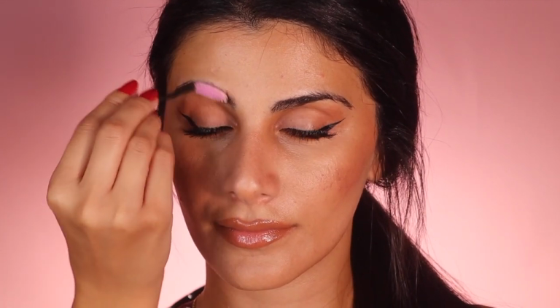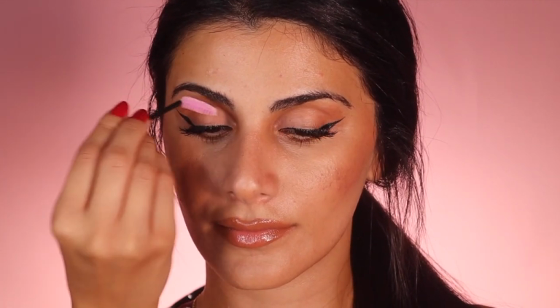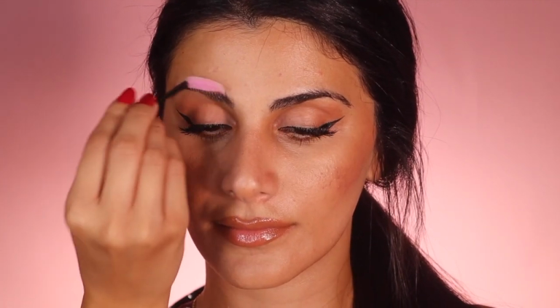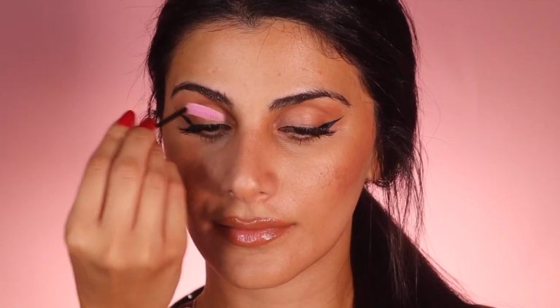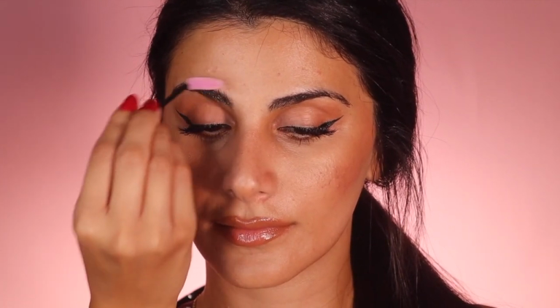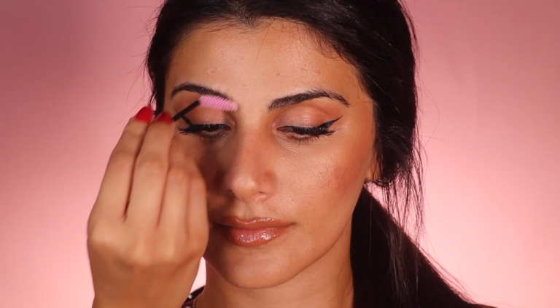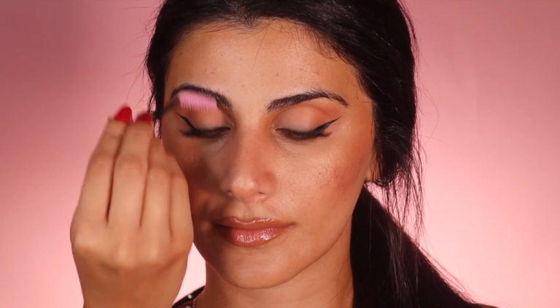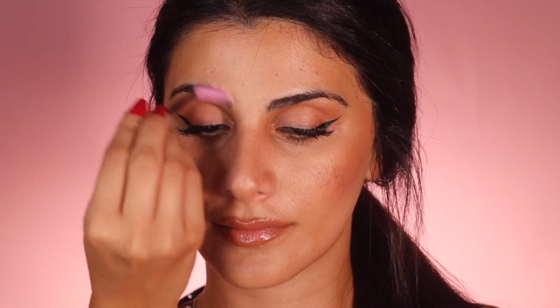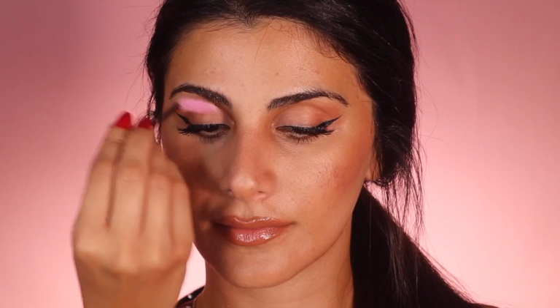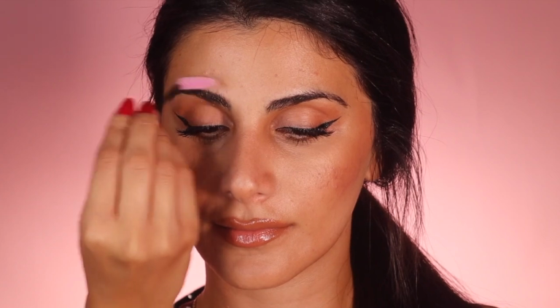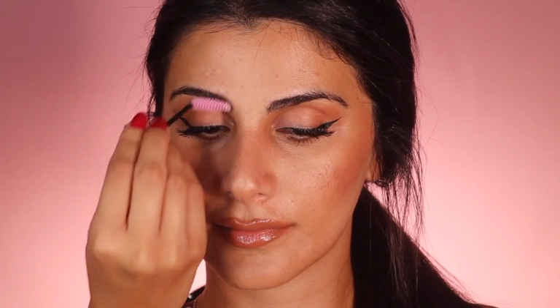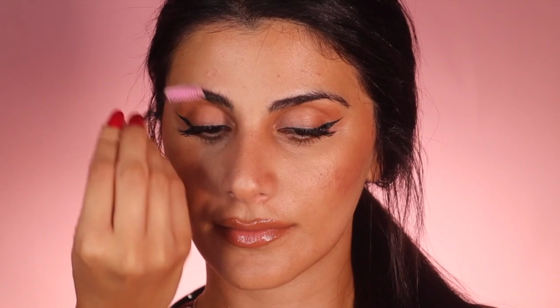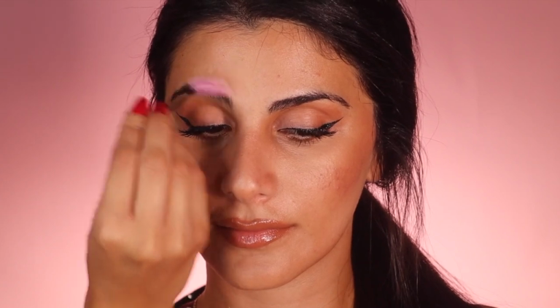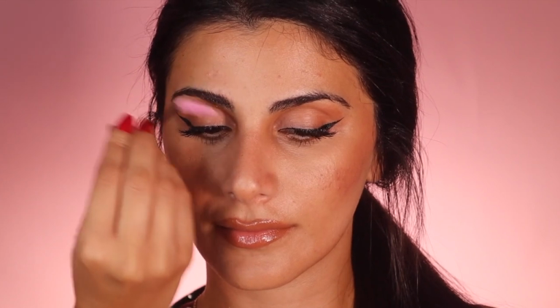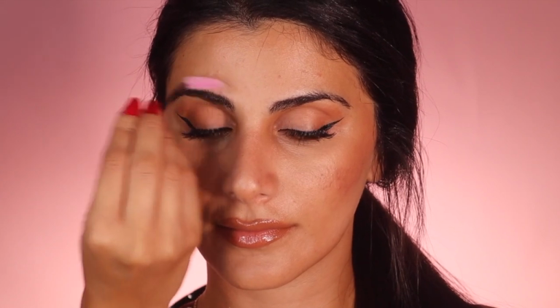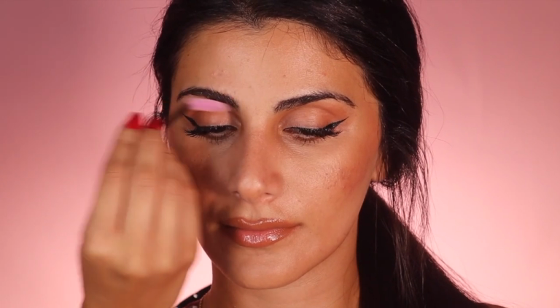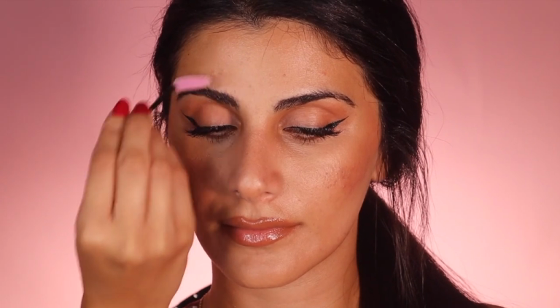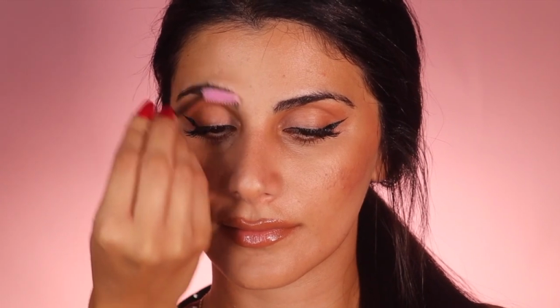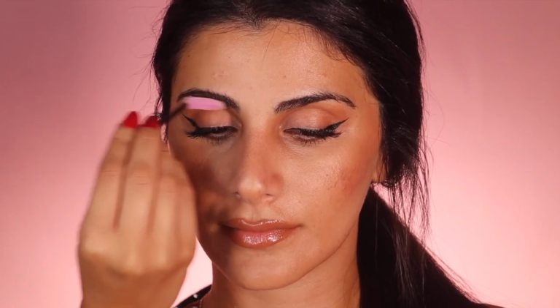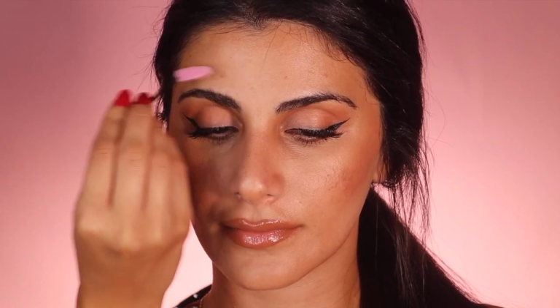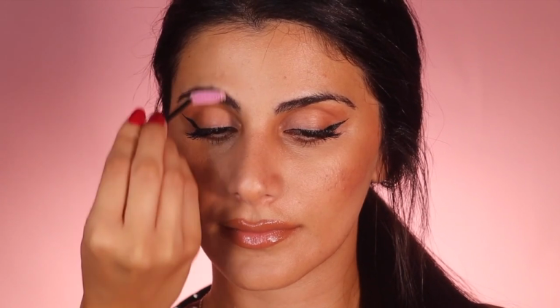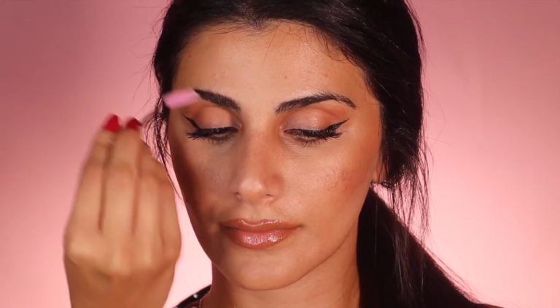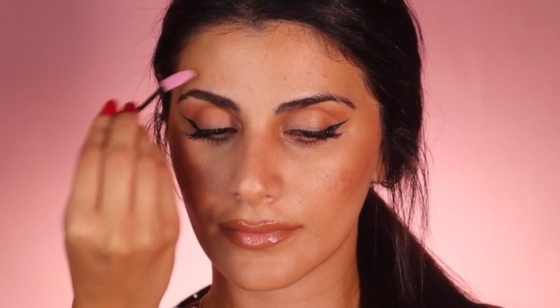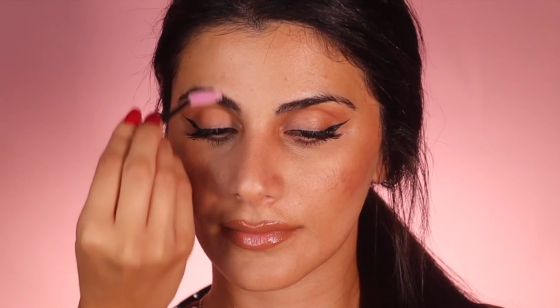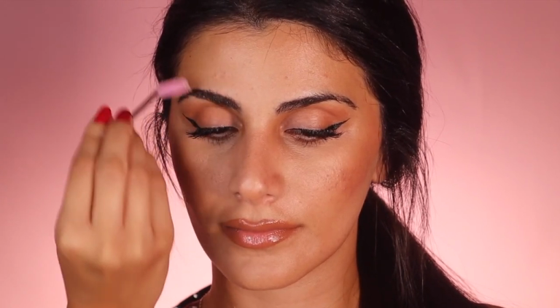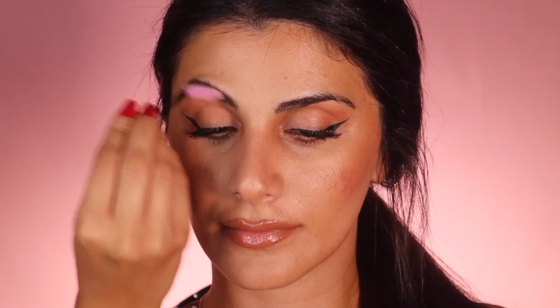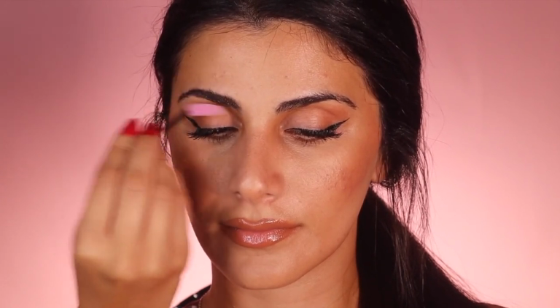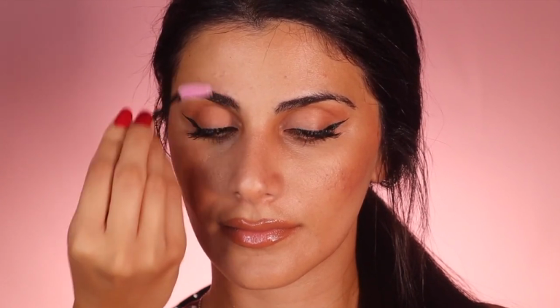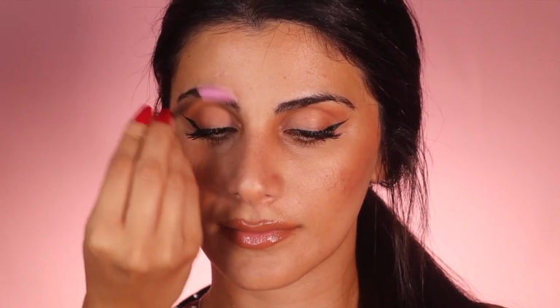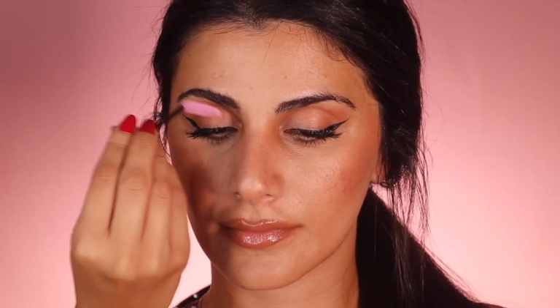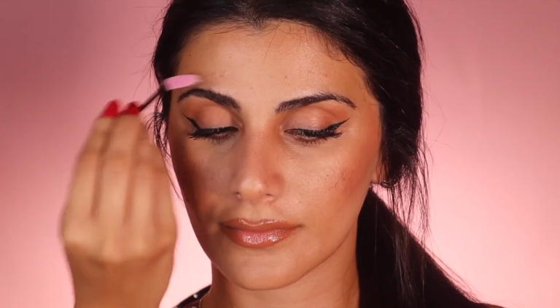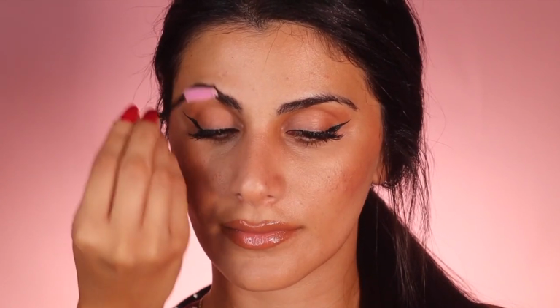I'm going in with my brow soap — you can use hairspray like I mentioned in my previous makeup-for-men video. She's got pretty good brows so I'm not going to put any product in them.